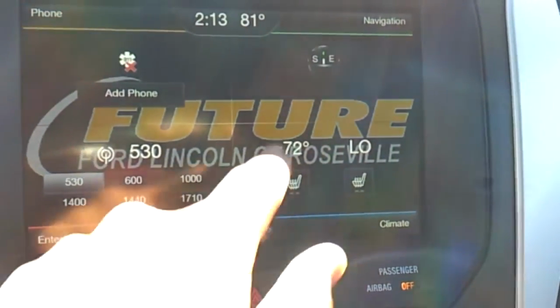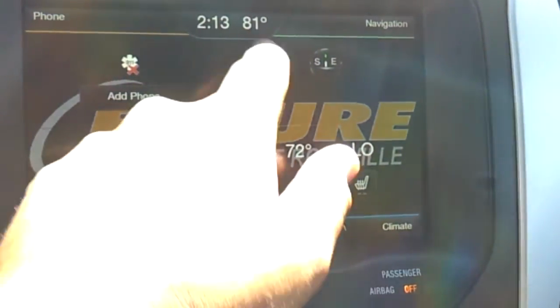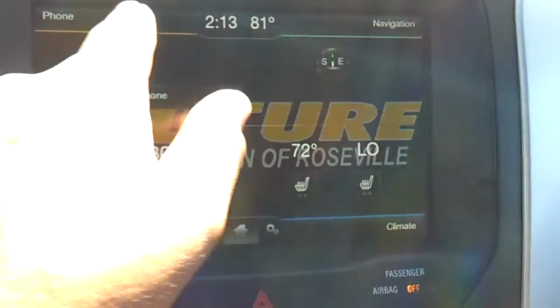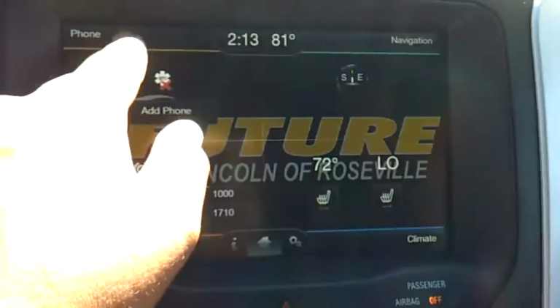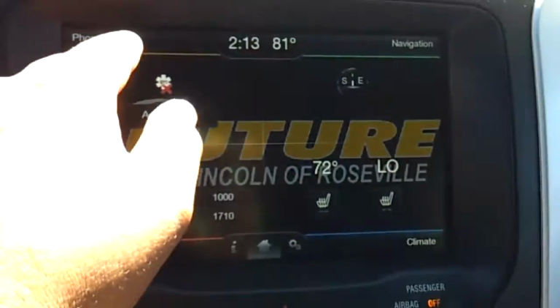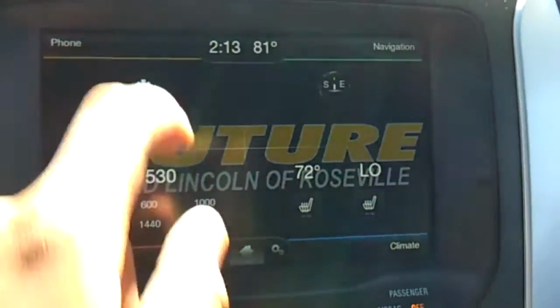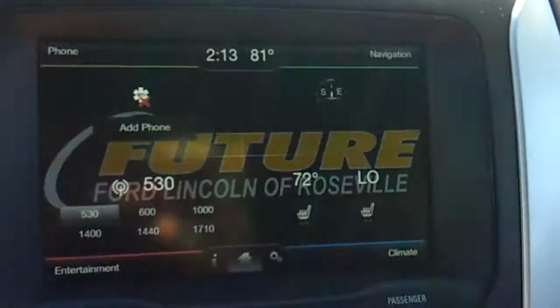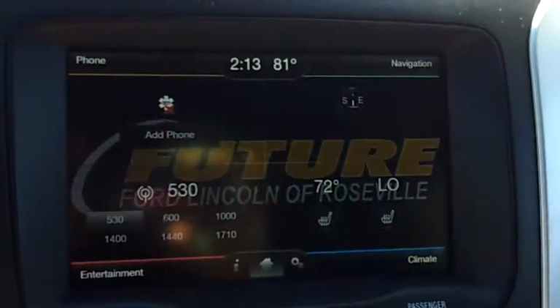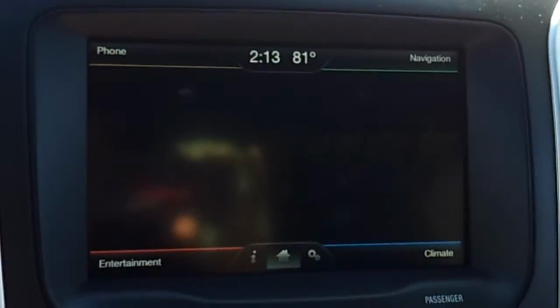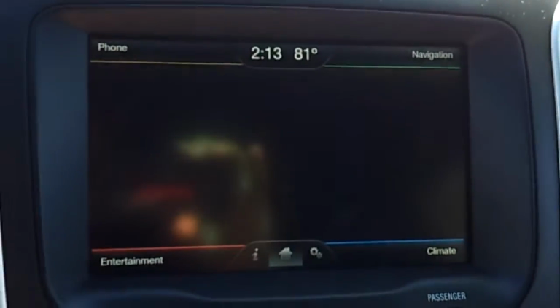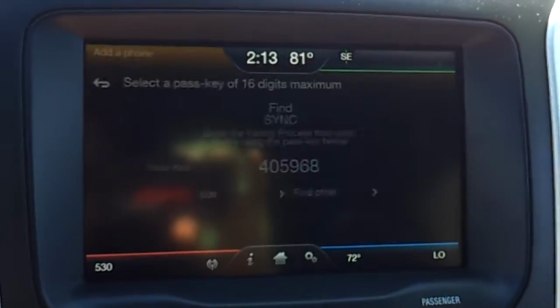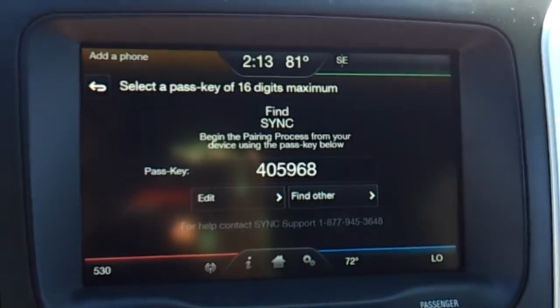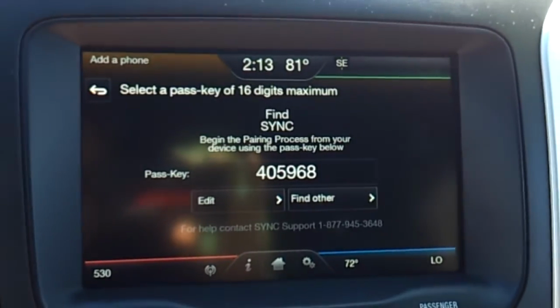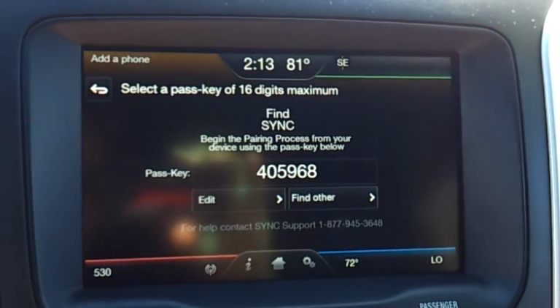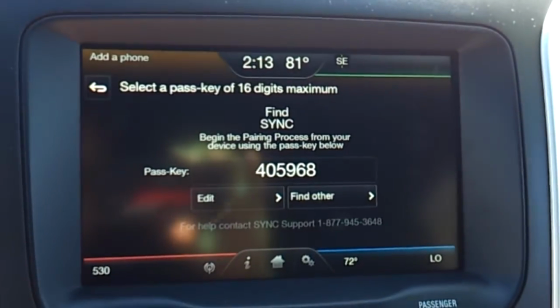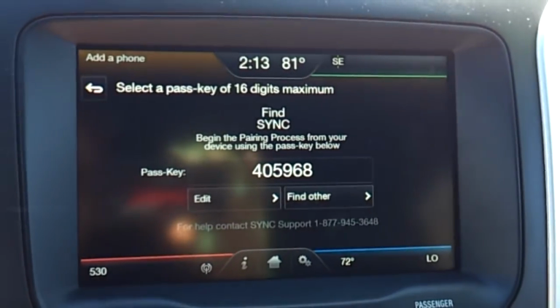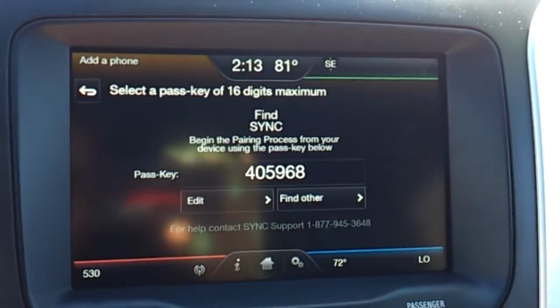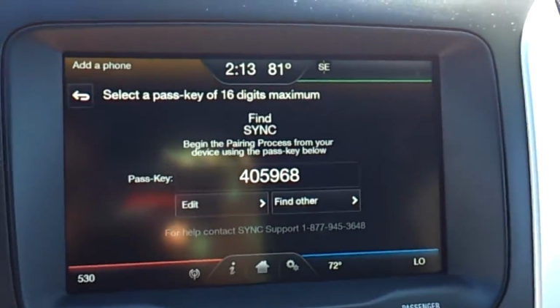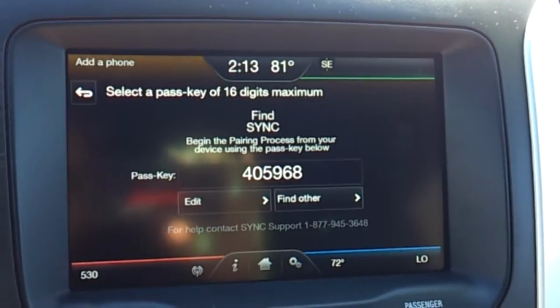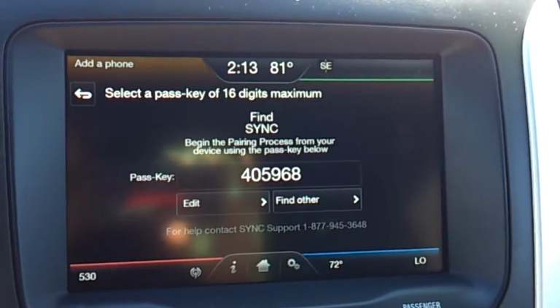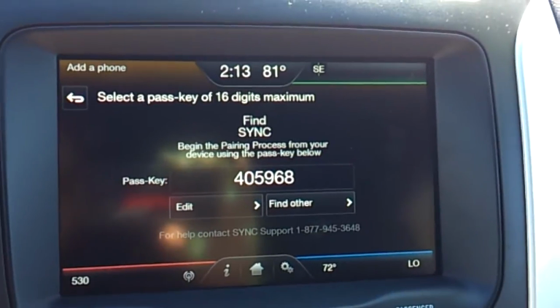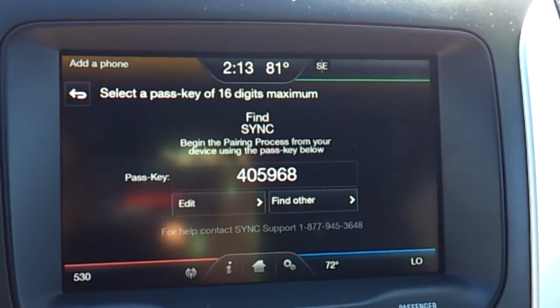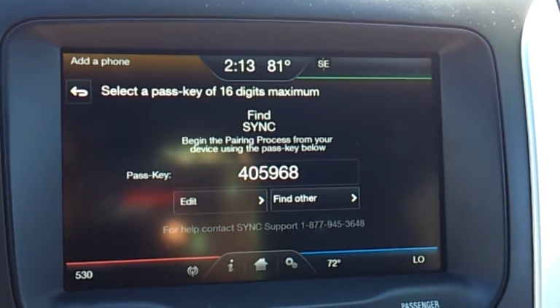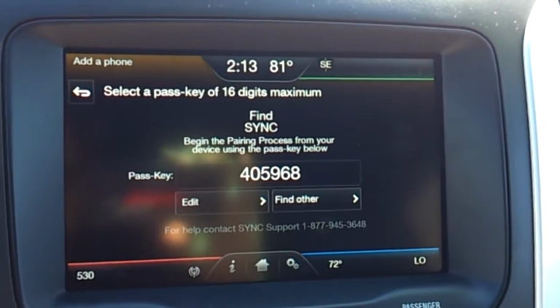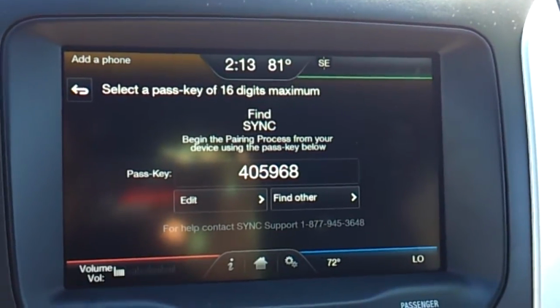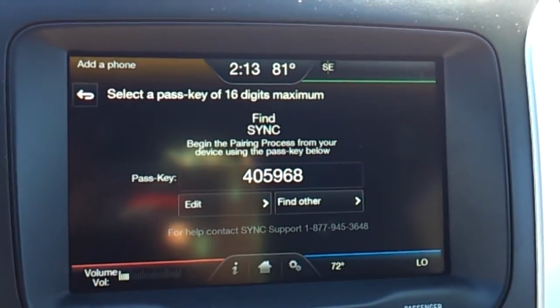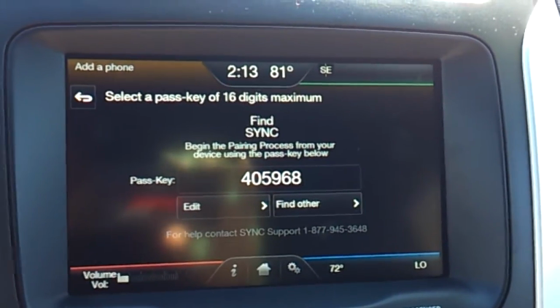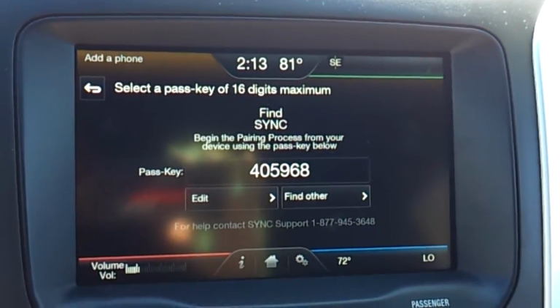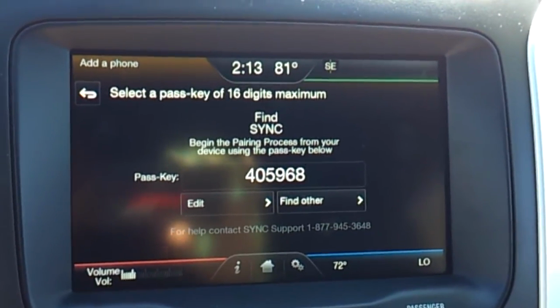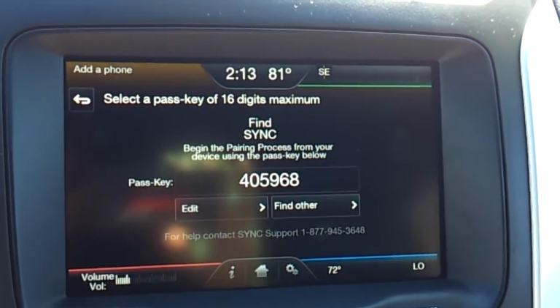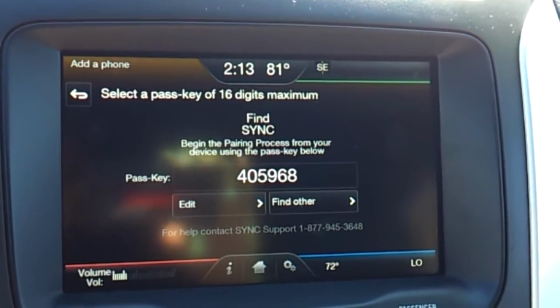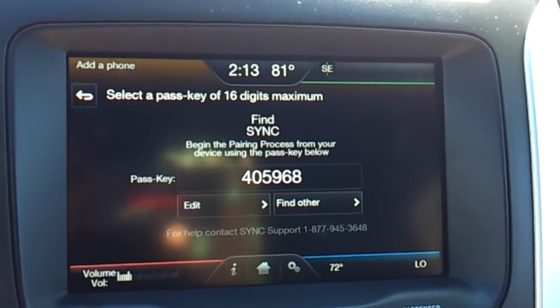Your phone — search for SYNC on your device, then enter the passkey provided by SYNC.